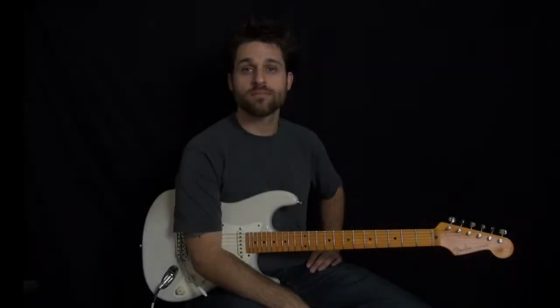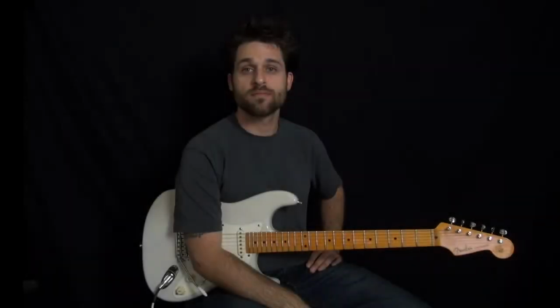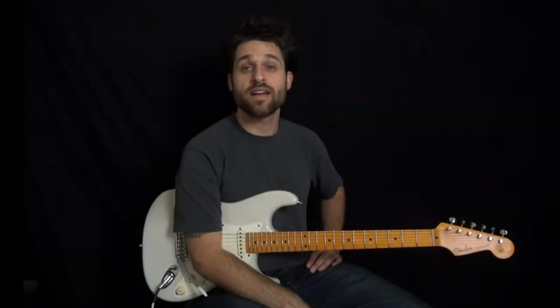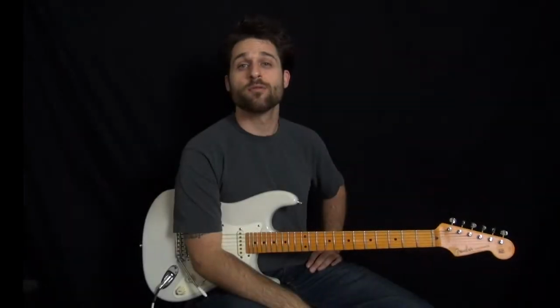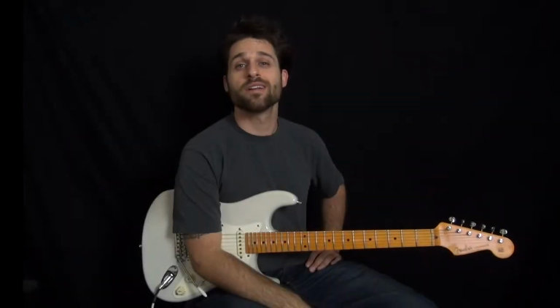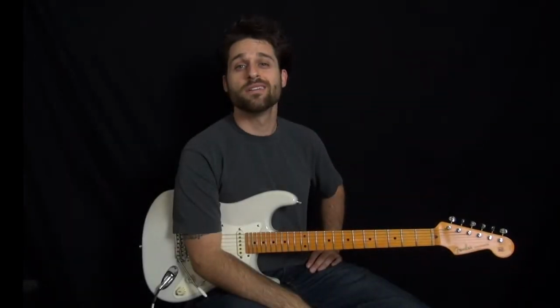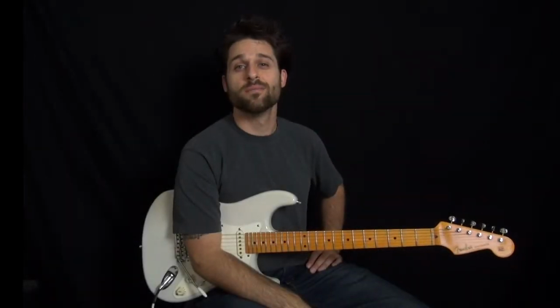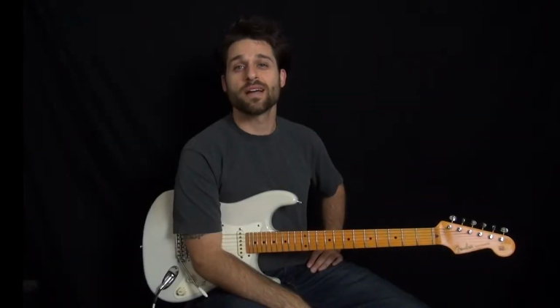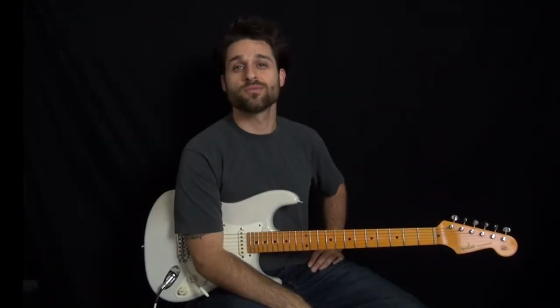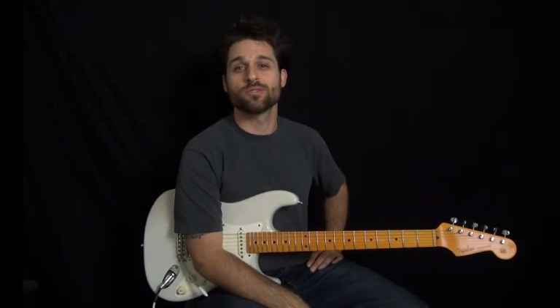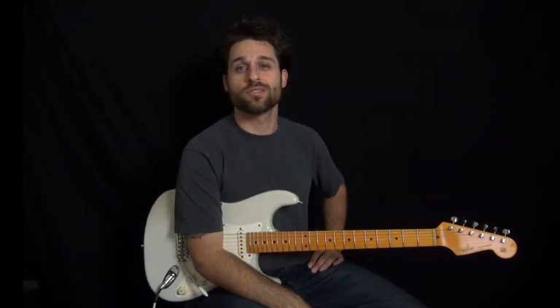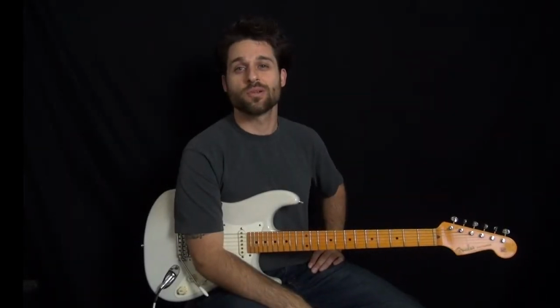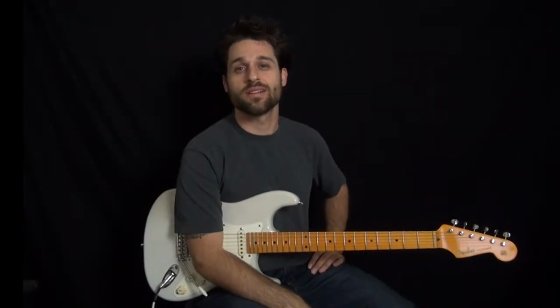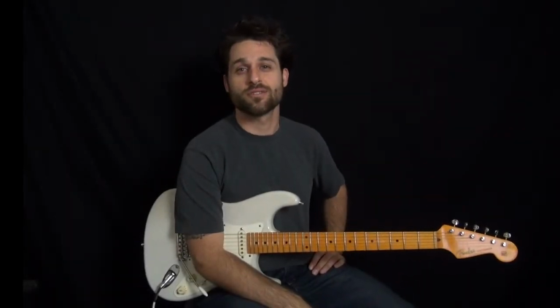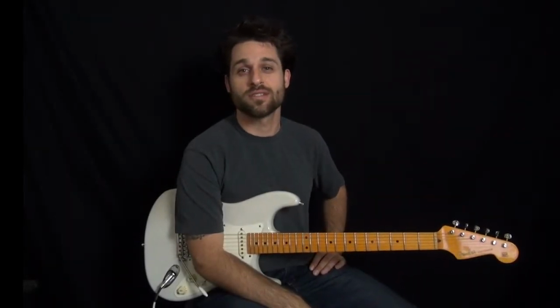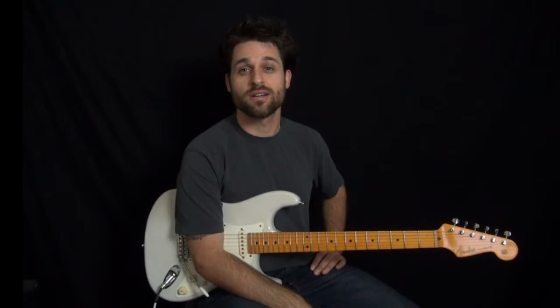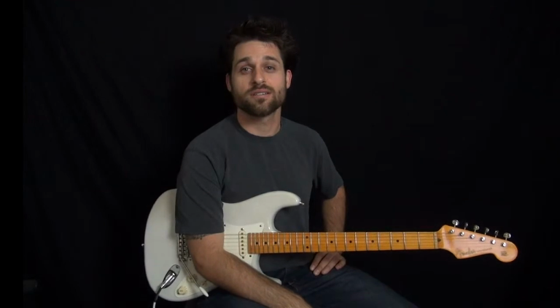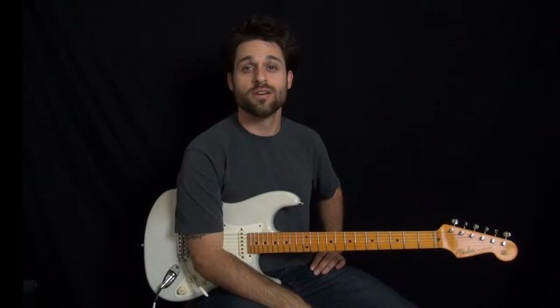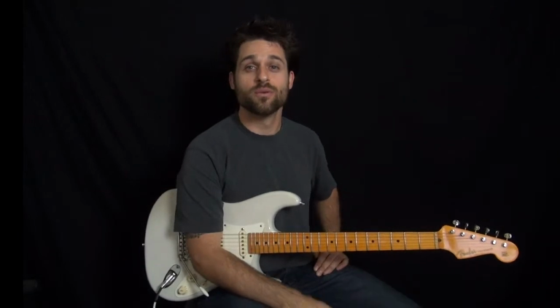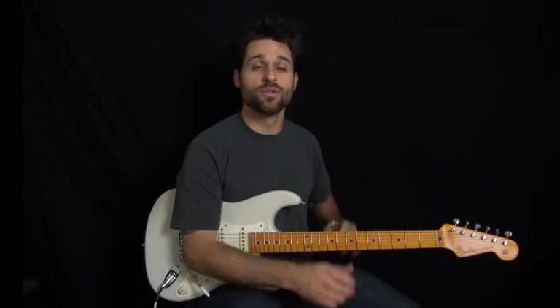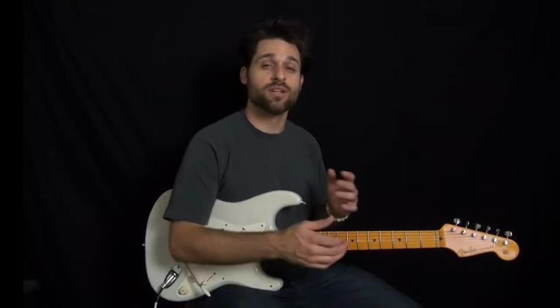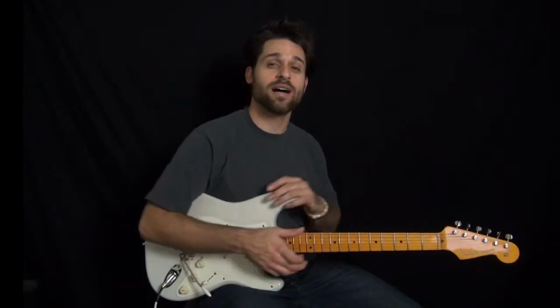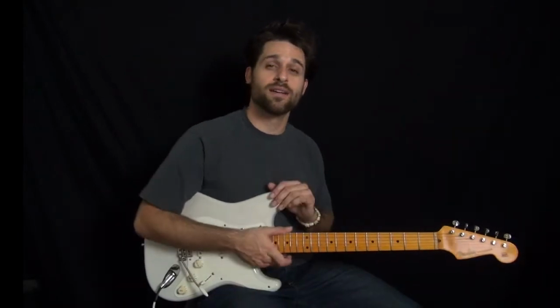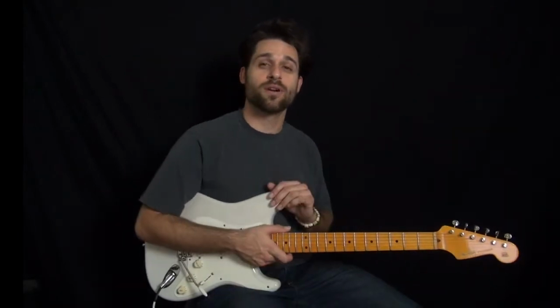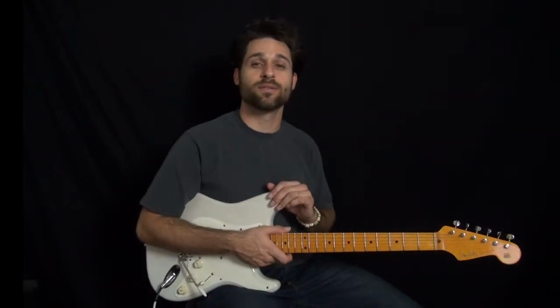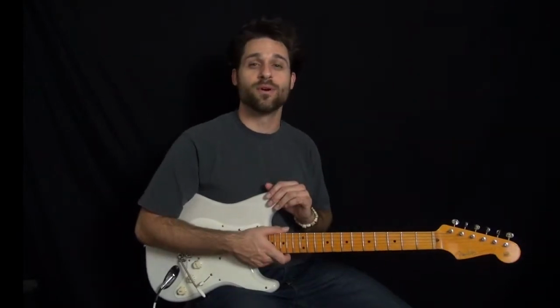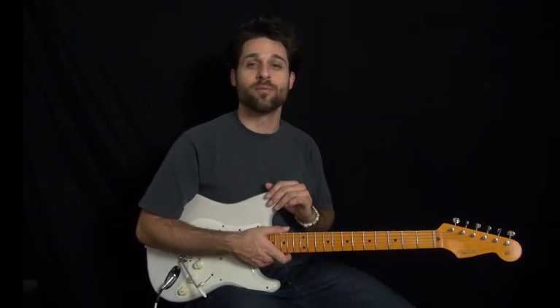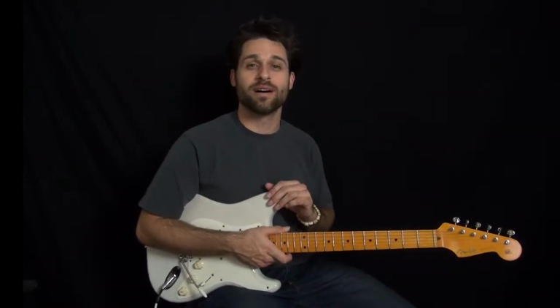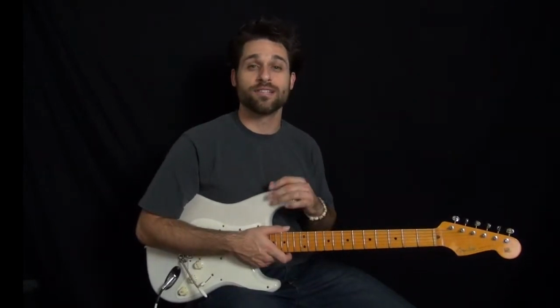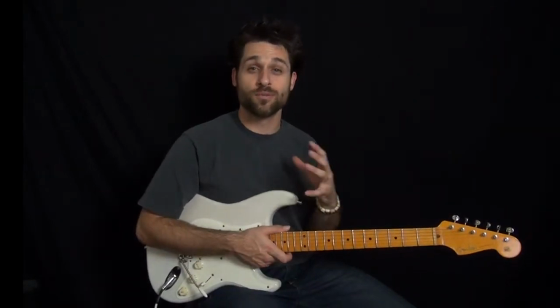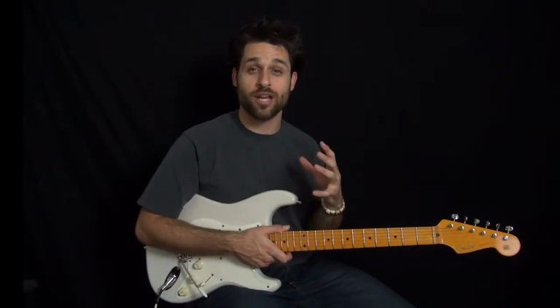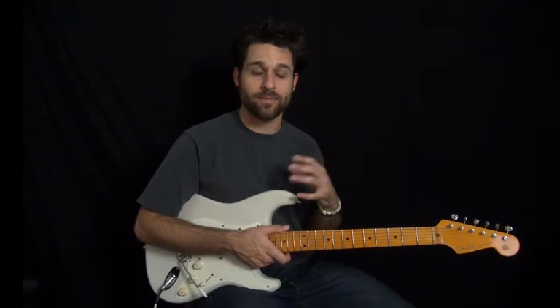Hey everybody, Max Rich with Totally Electric Guitars. We're doing I Love Rock and Roll by Joan Jett.